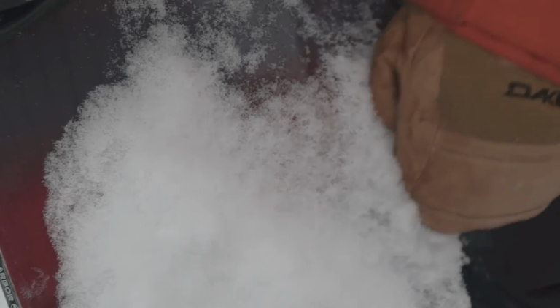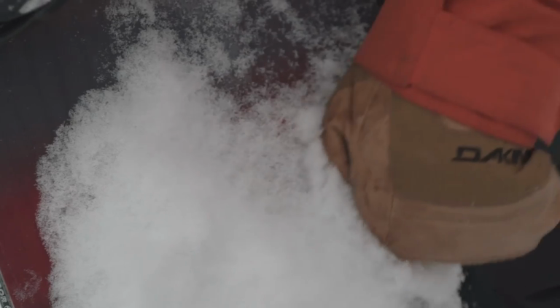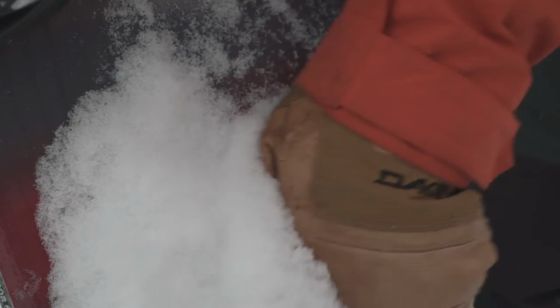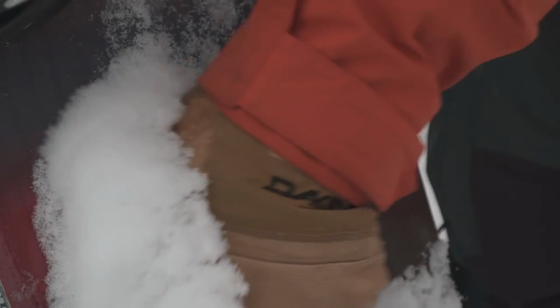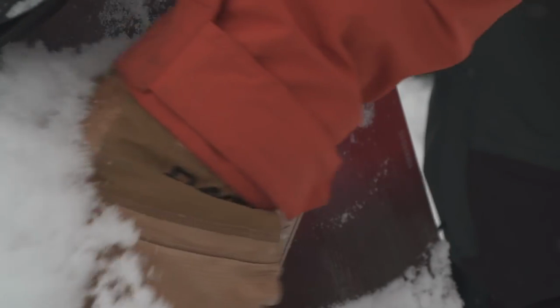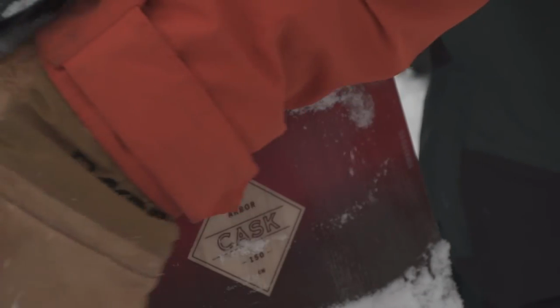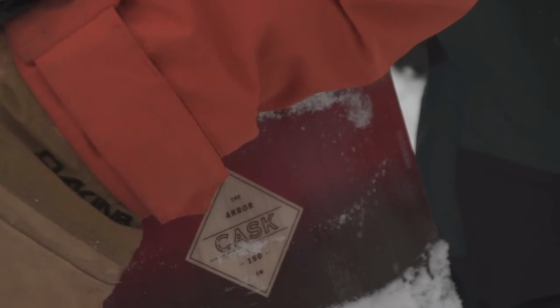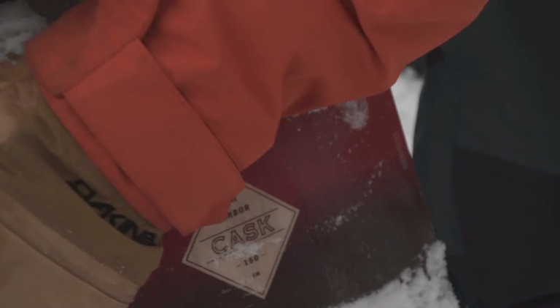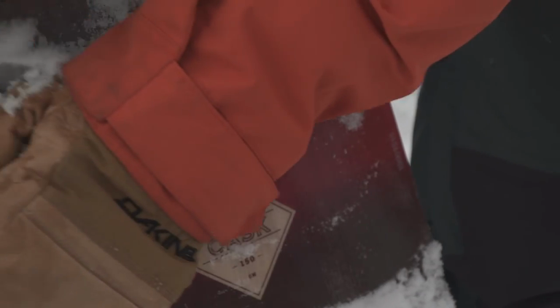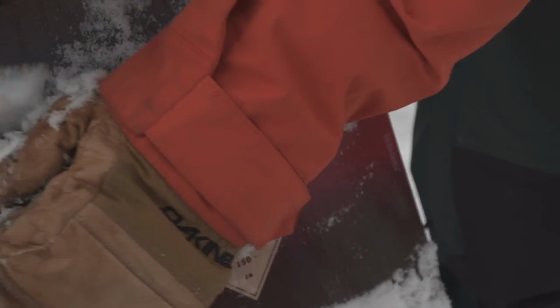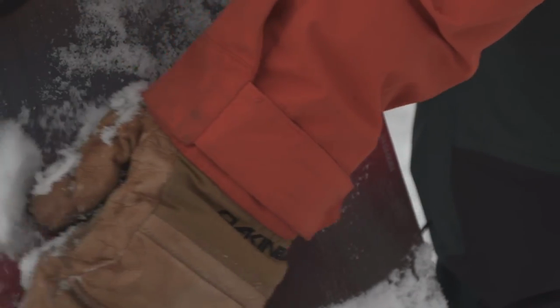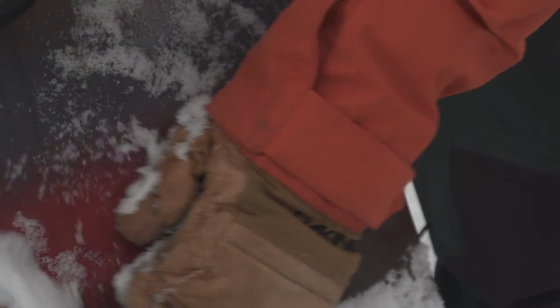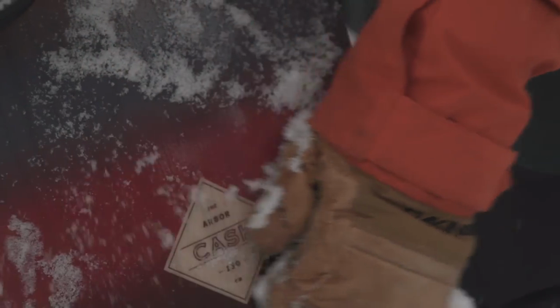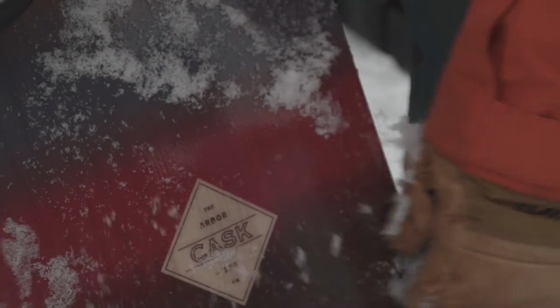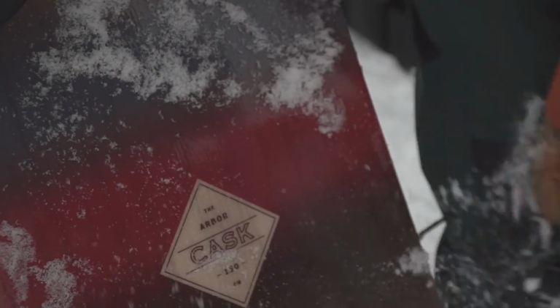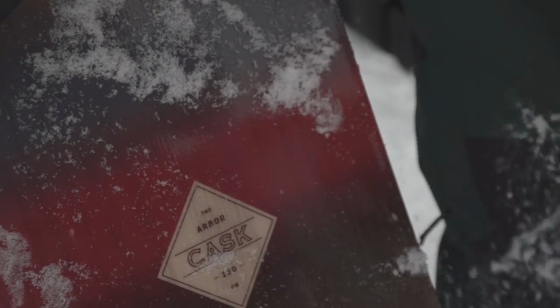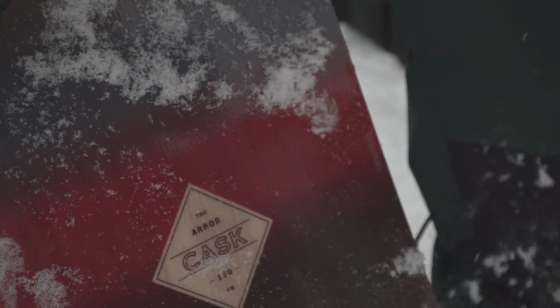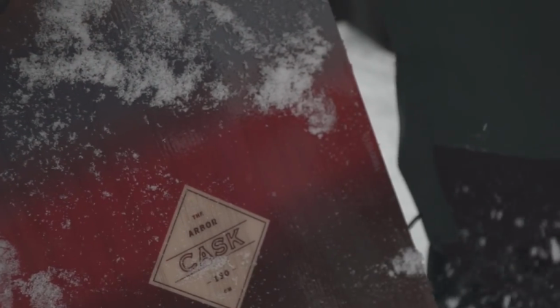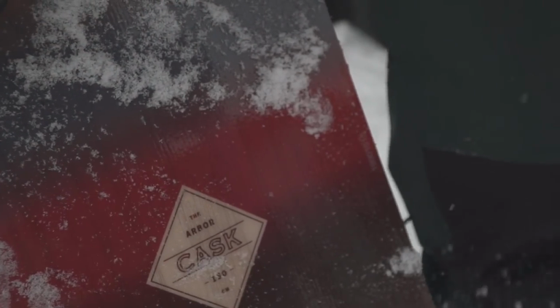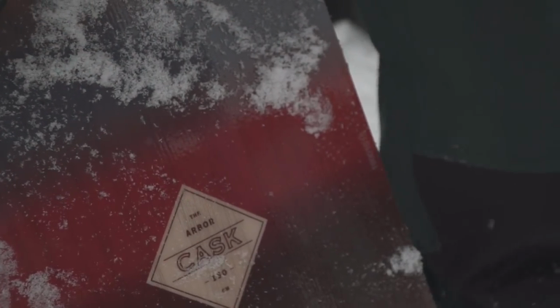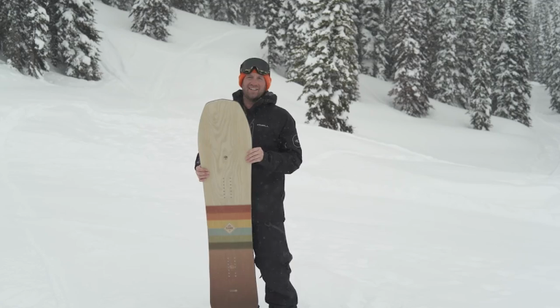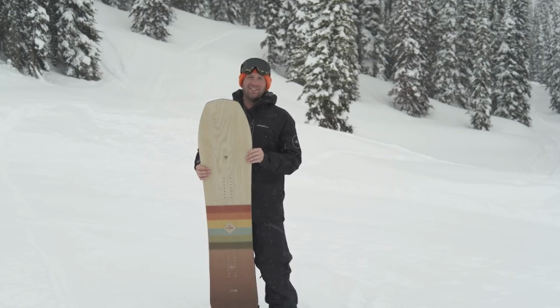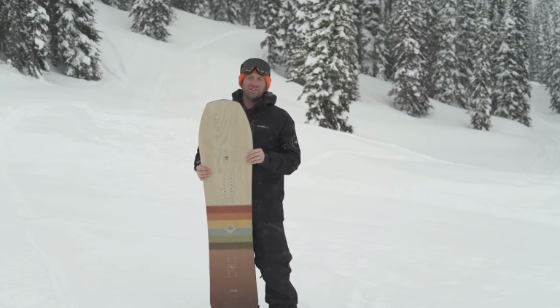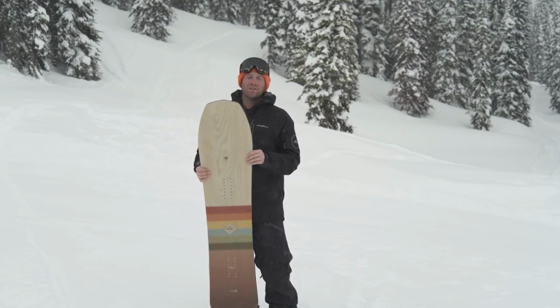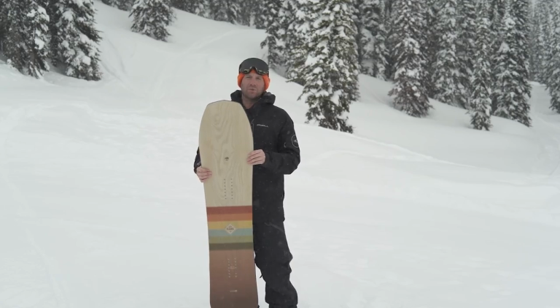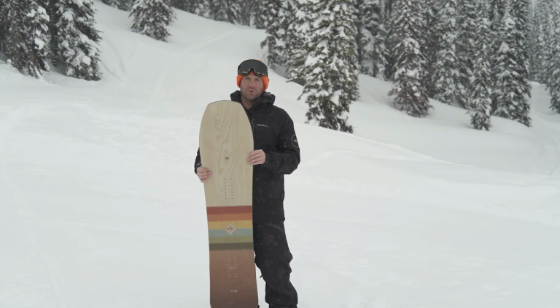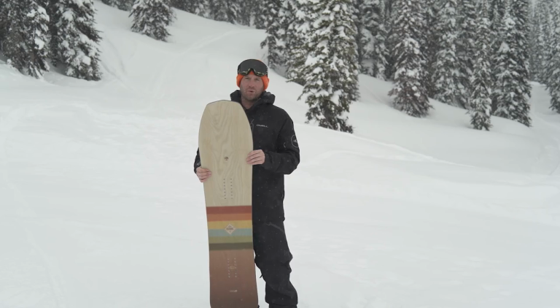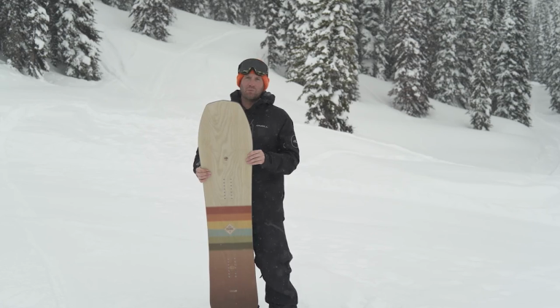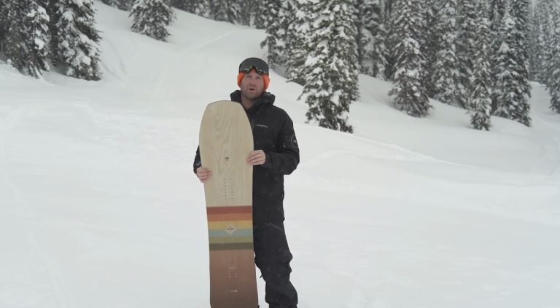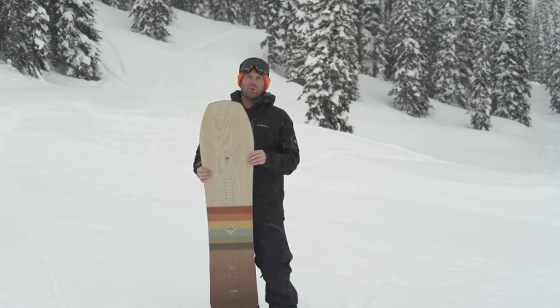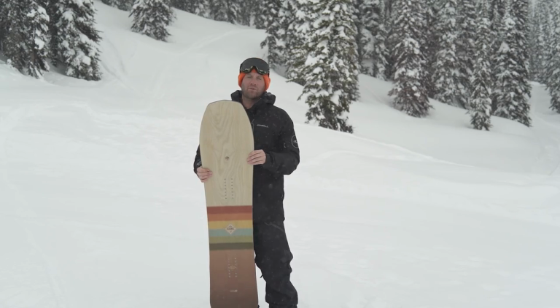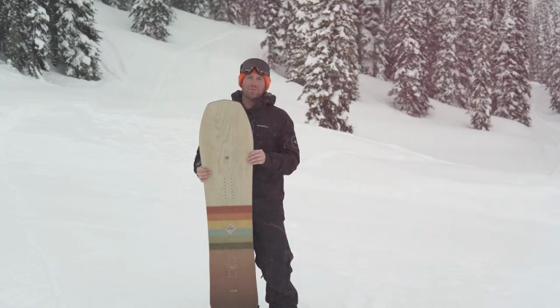This is the Arbor Cask, one of the boards that we rode here for the 2019 Transworld Snowboarding Powder Board Review.